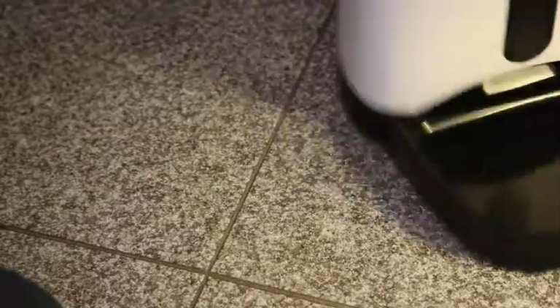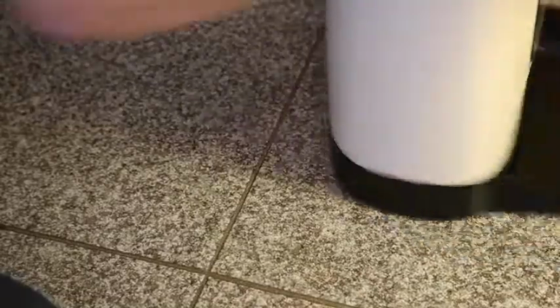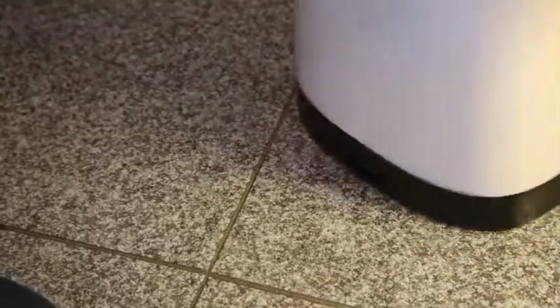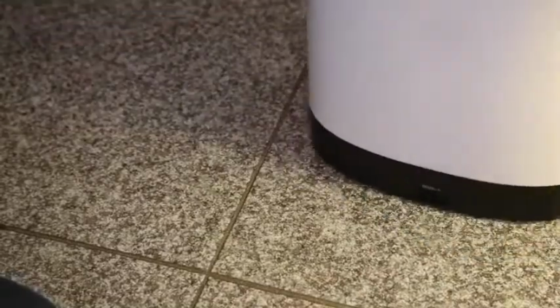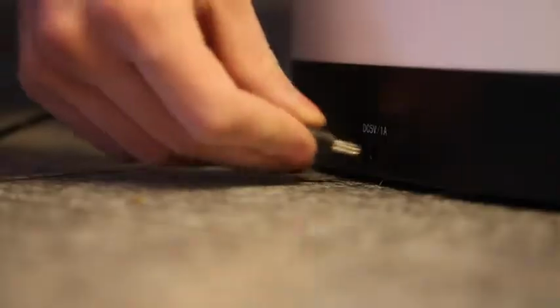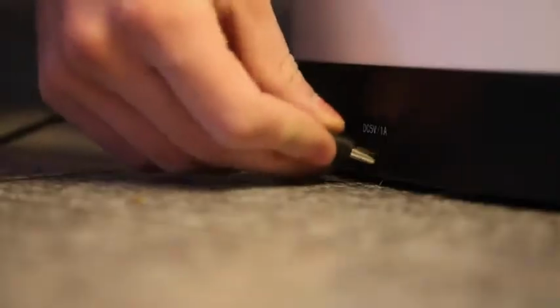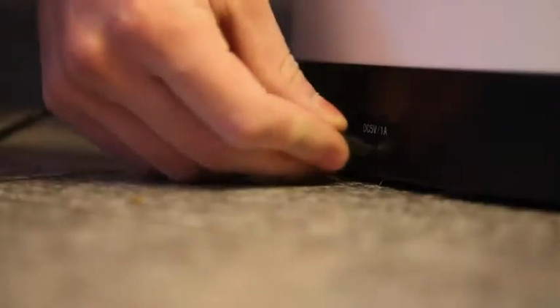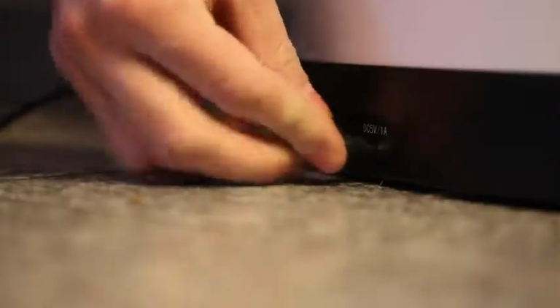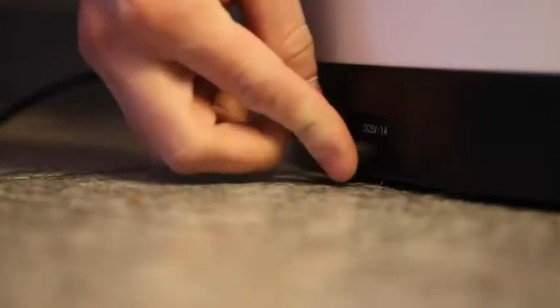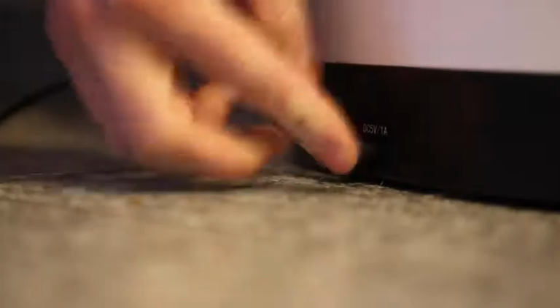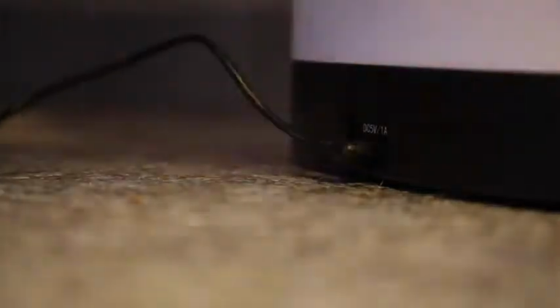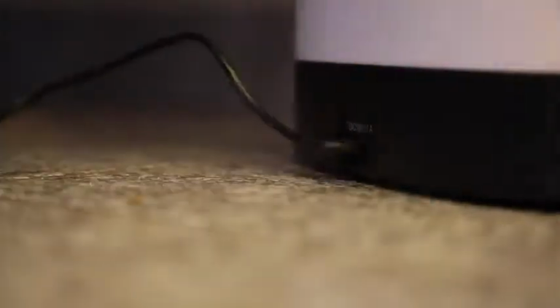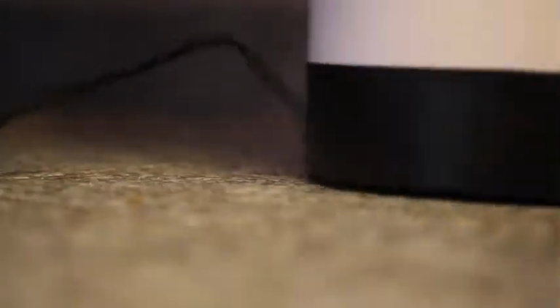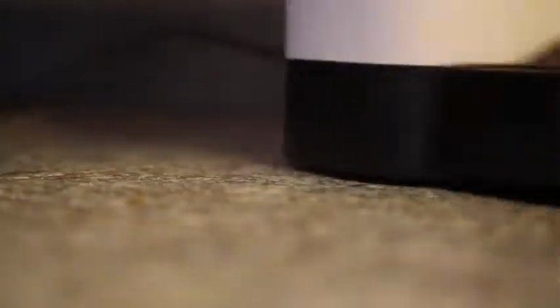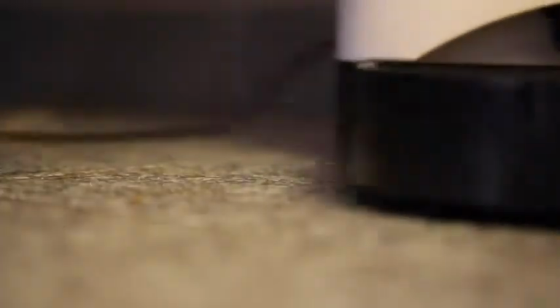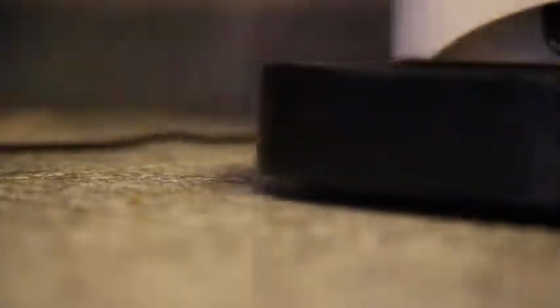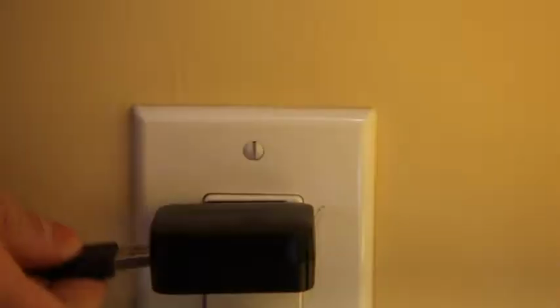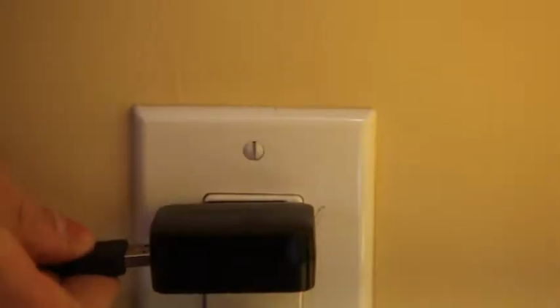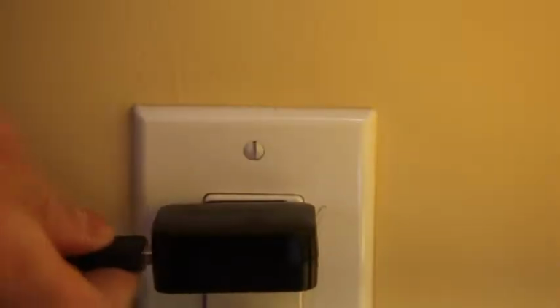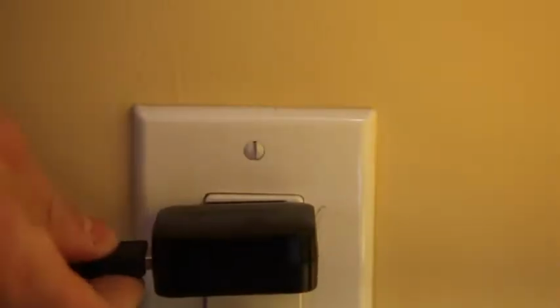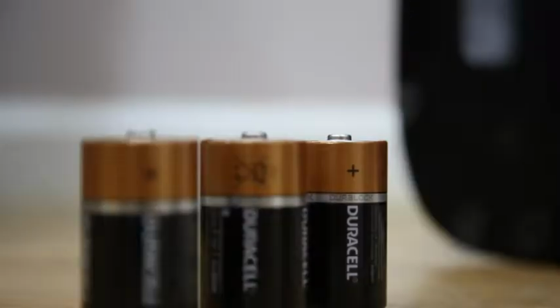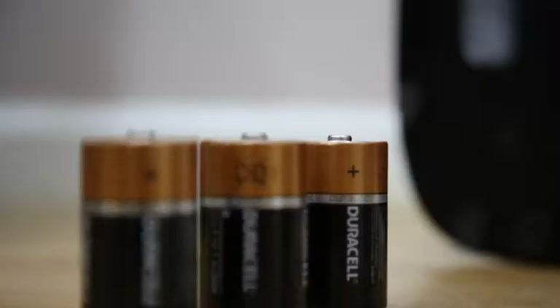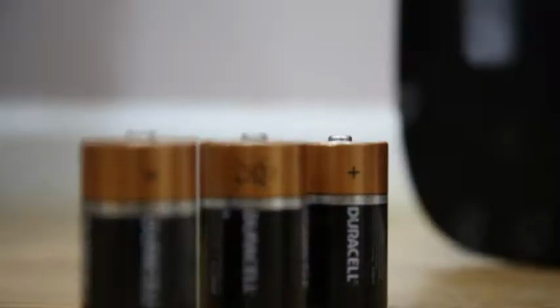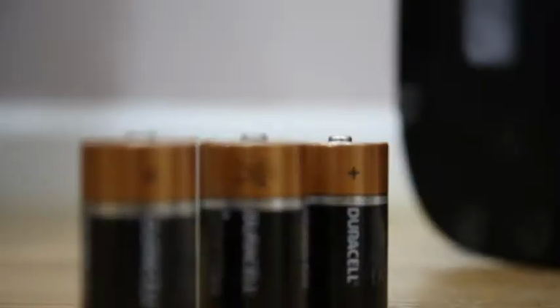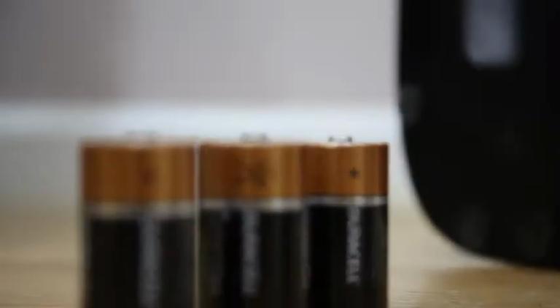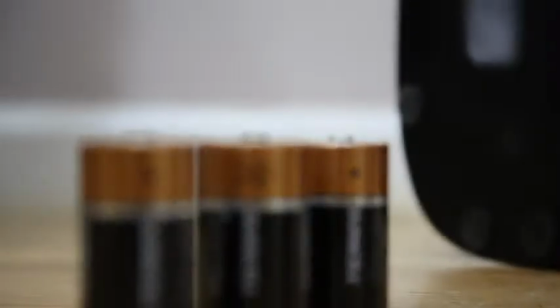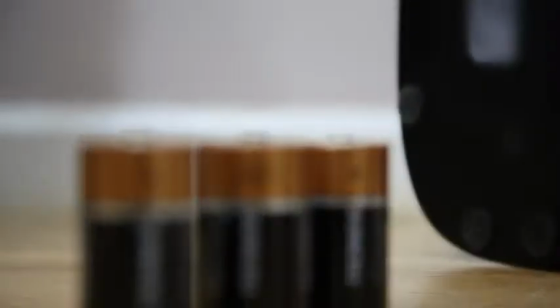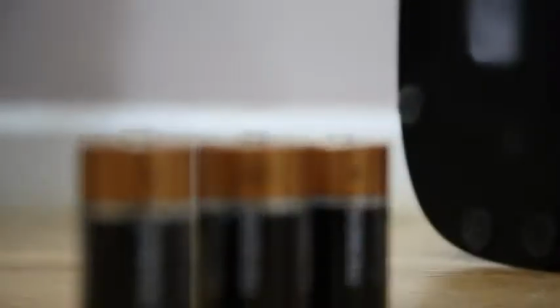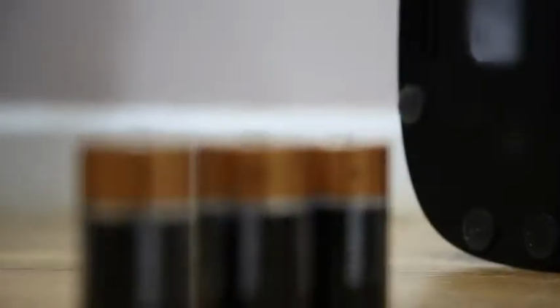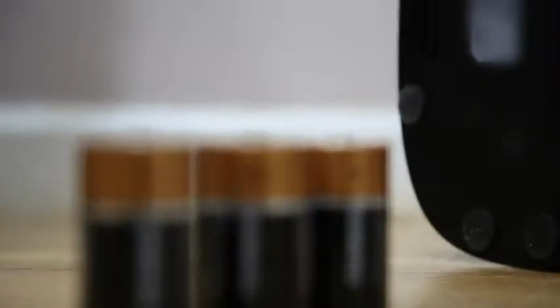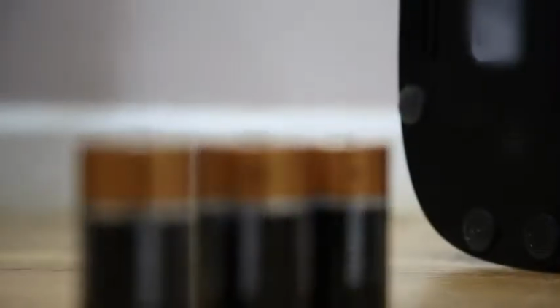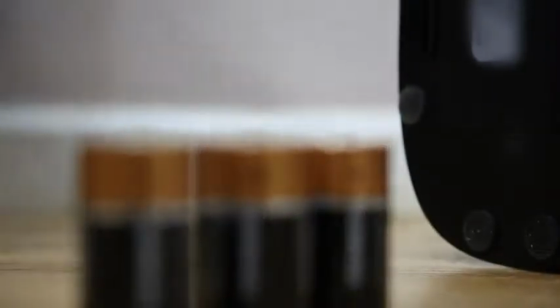To get started, plug it in, or just add 3 D batteries.